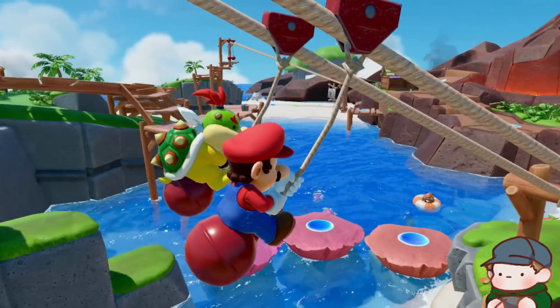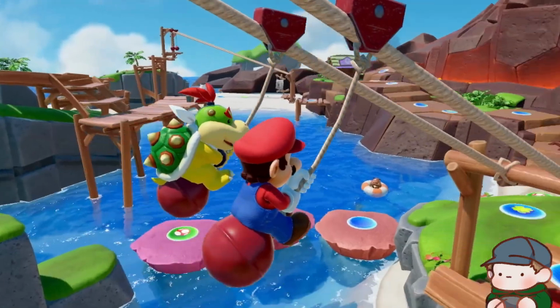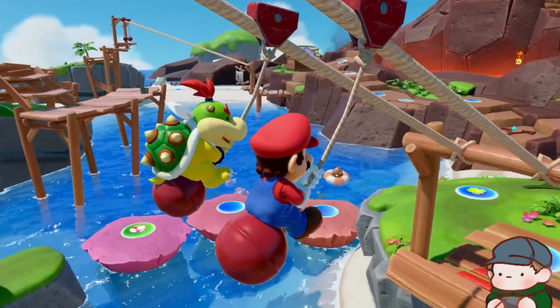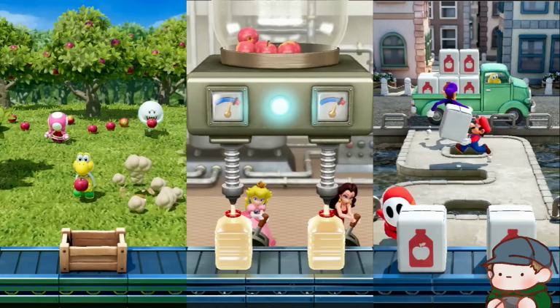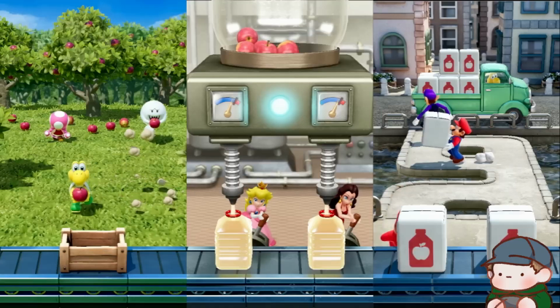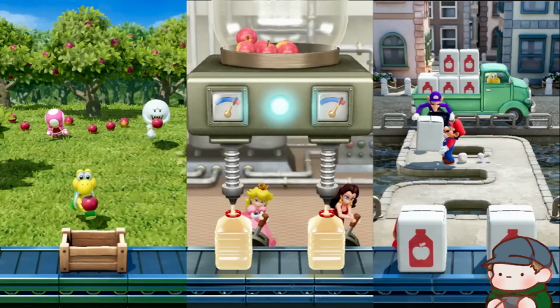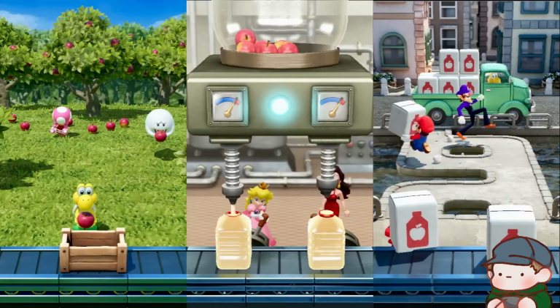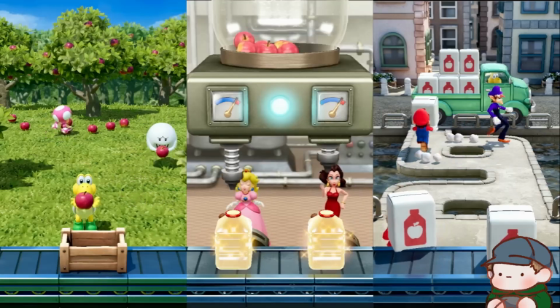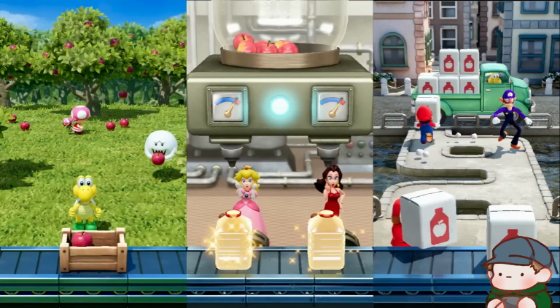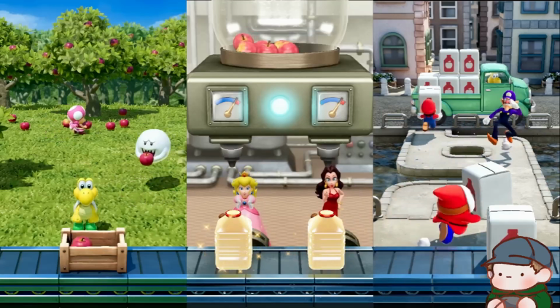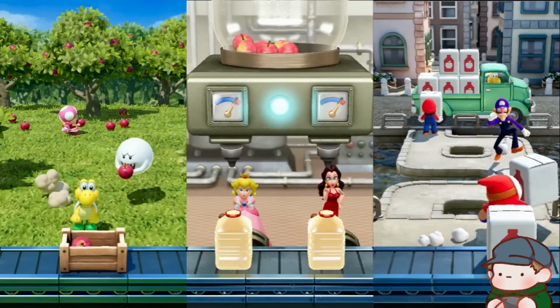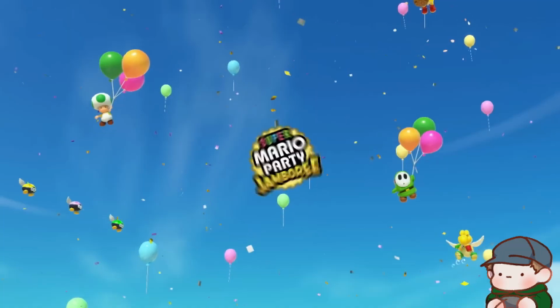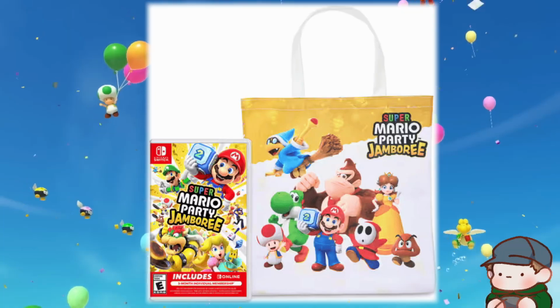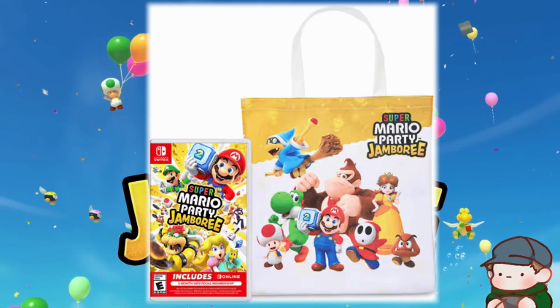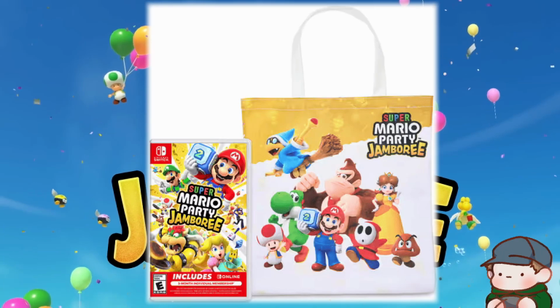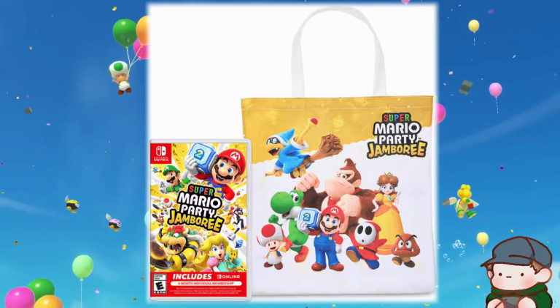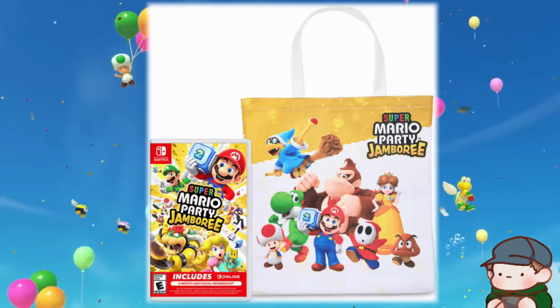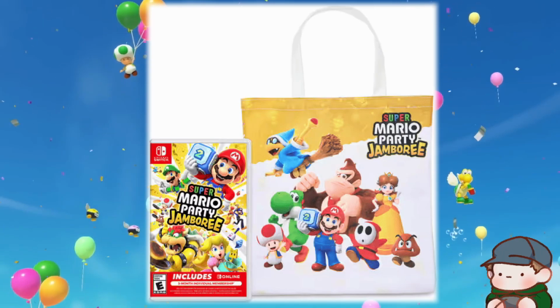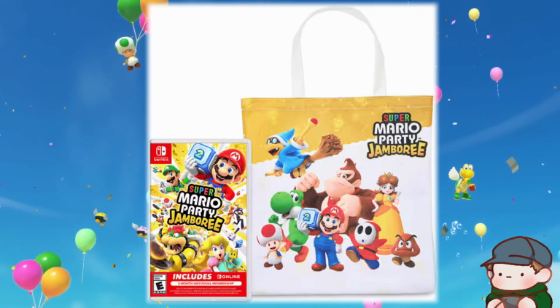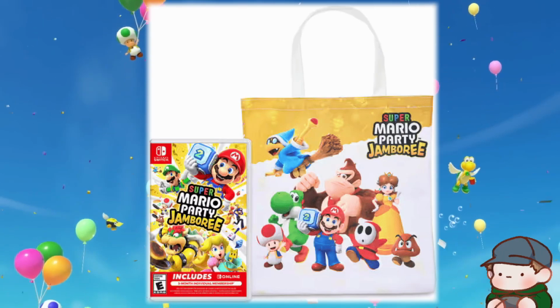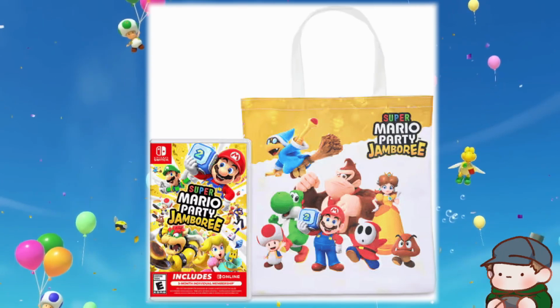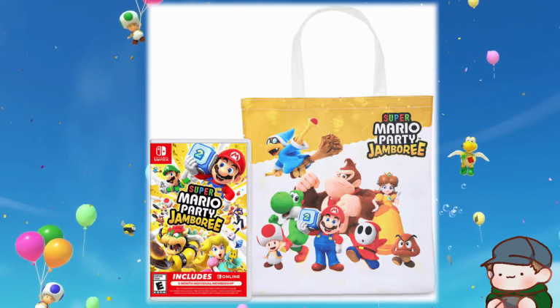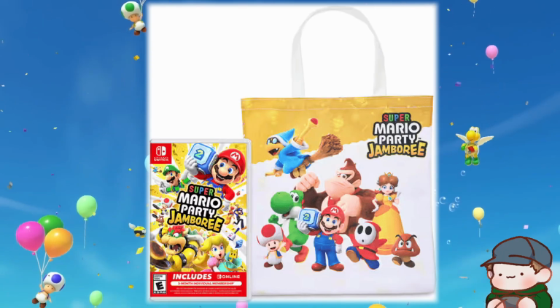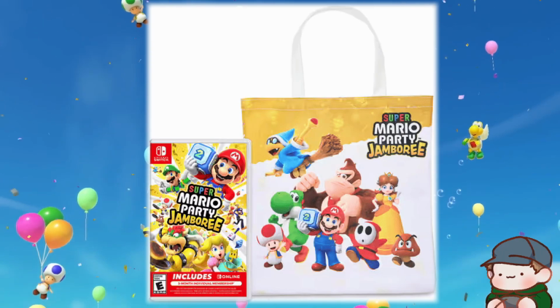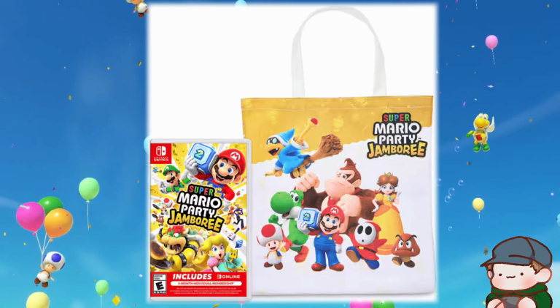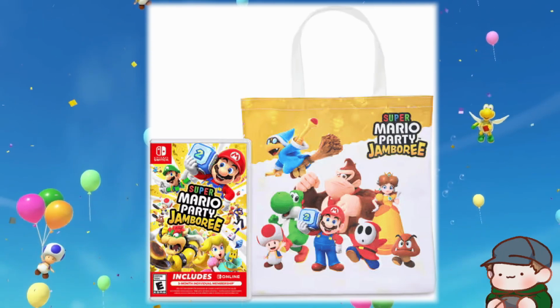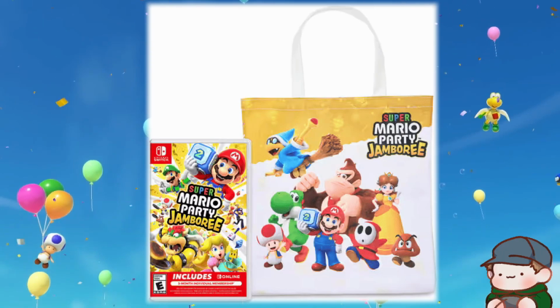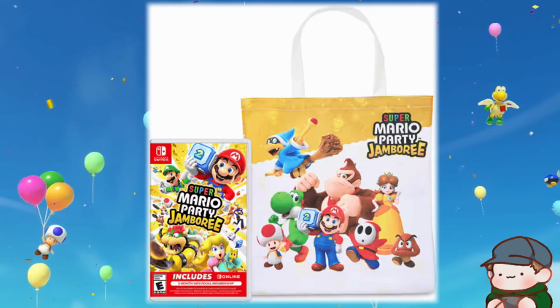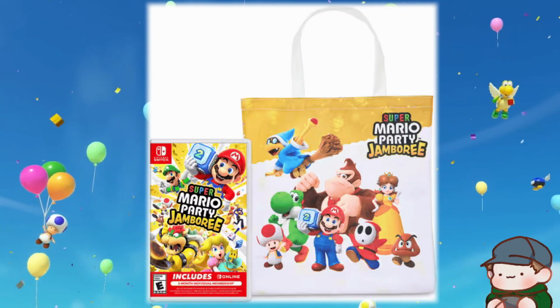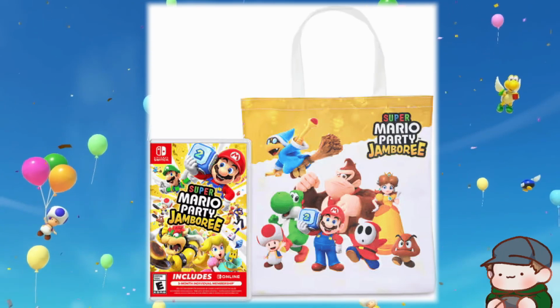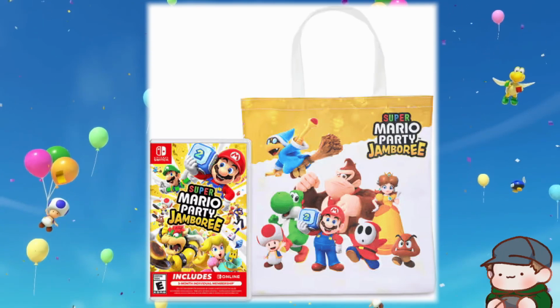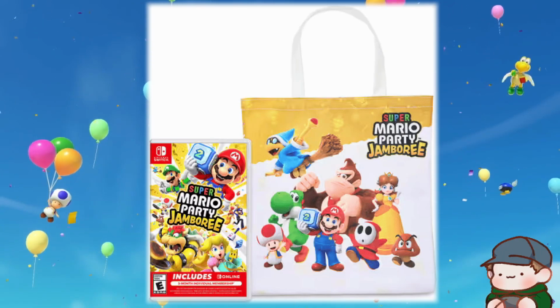First off, over at Best Buy, you can get a really cool tote bag. It holds all the copies of the game you are going to buy.